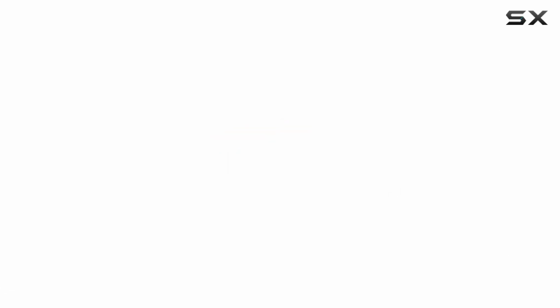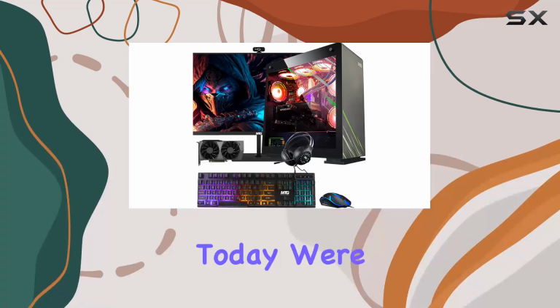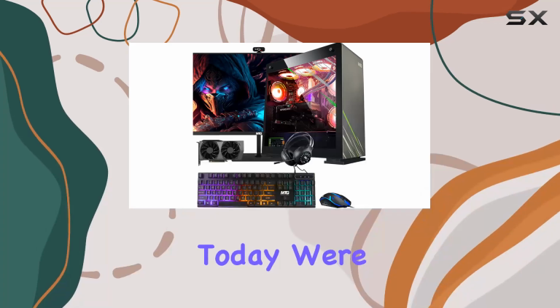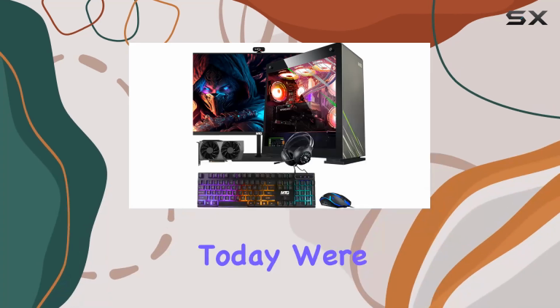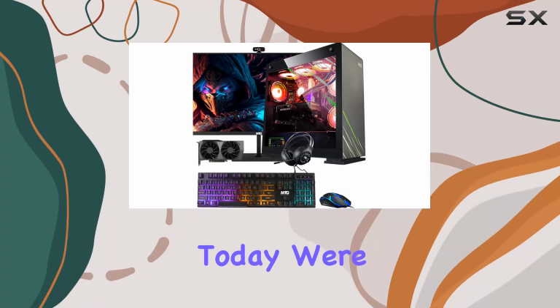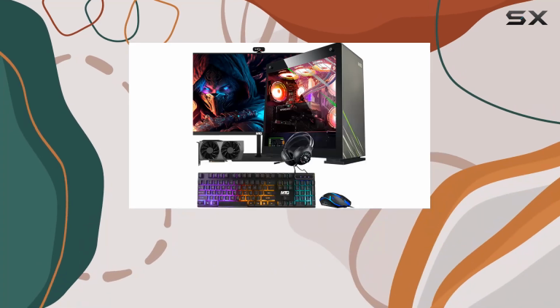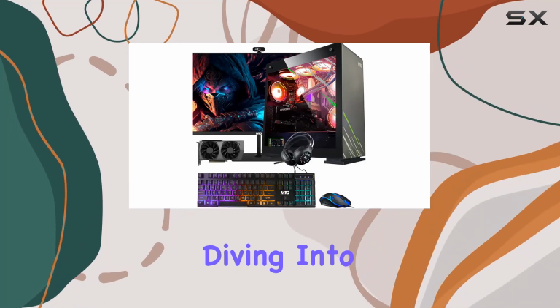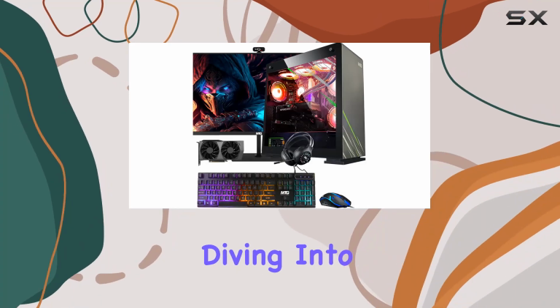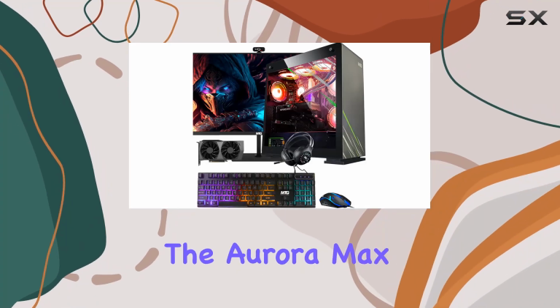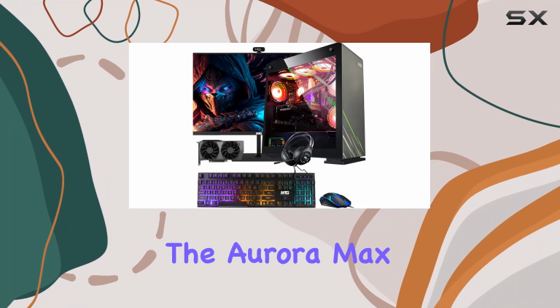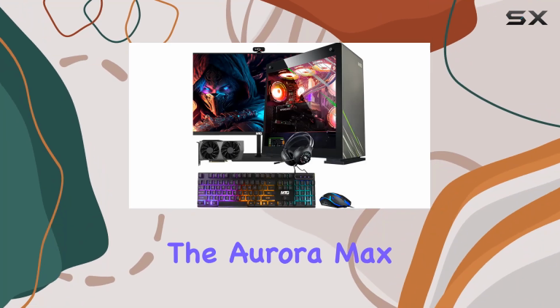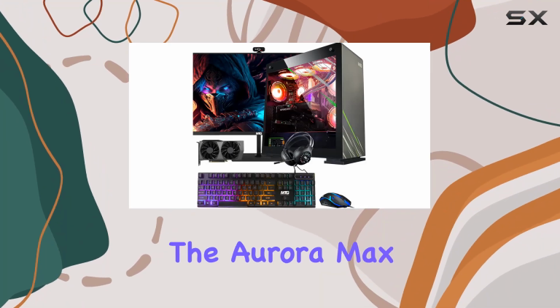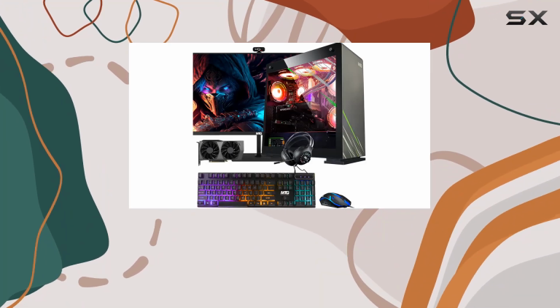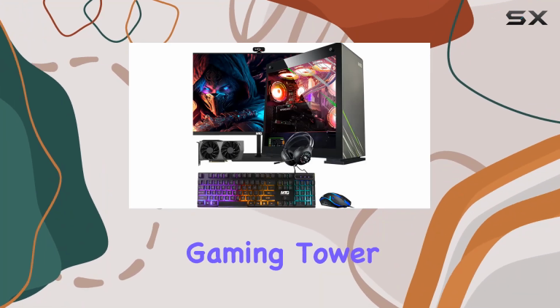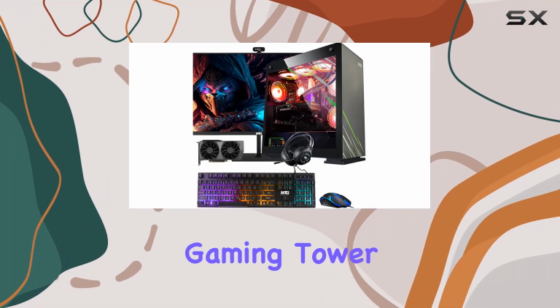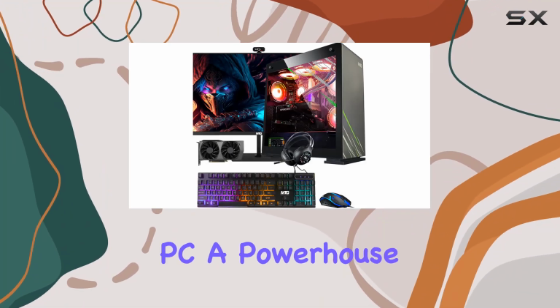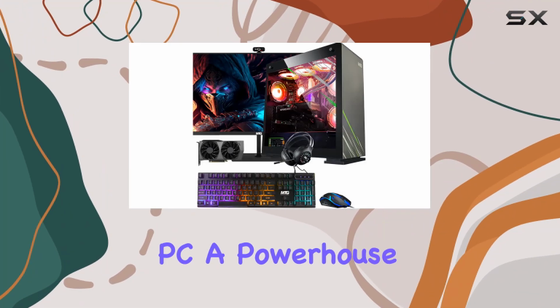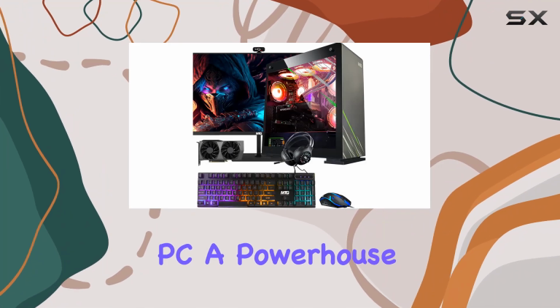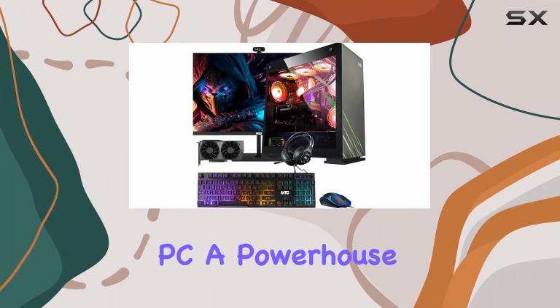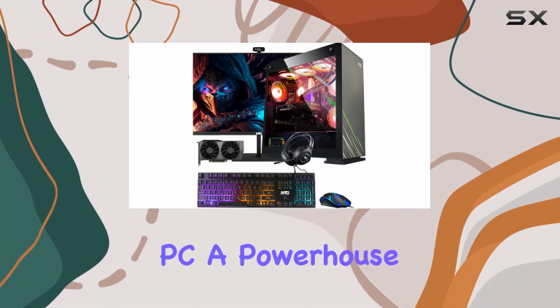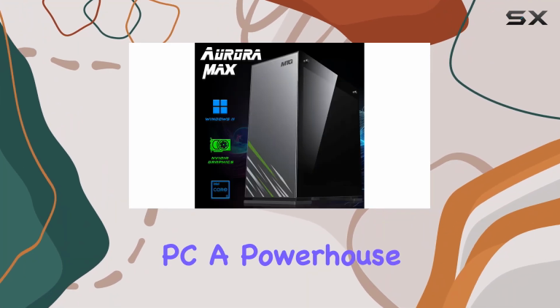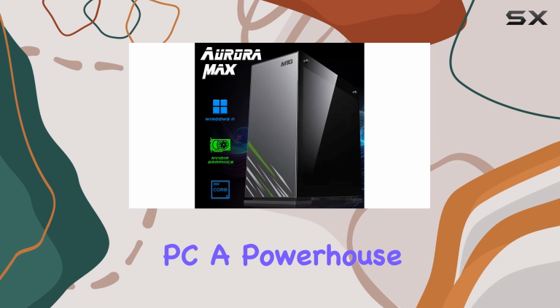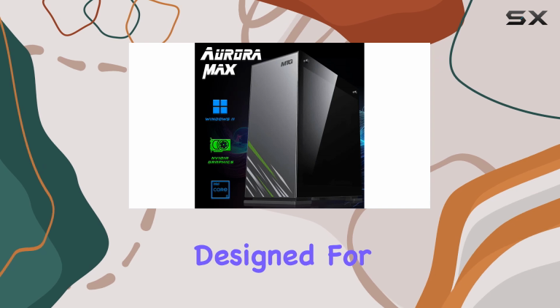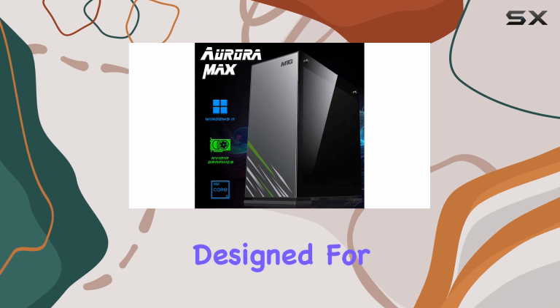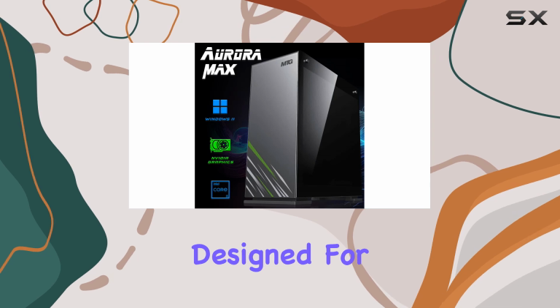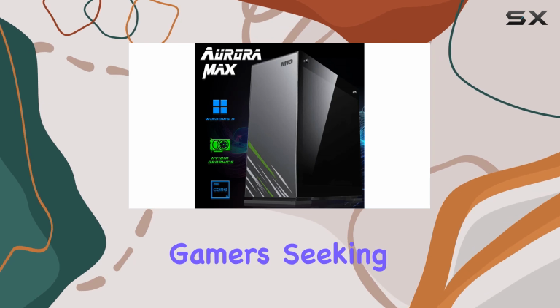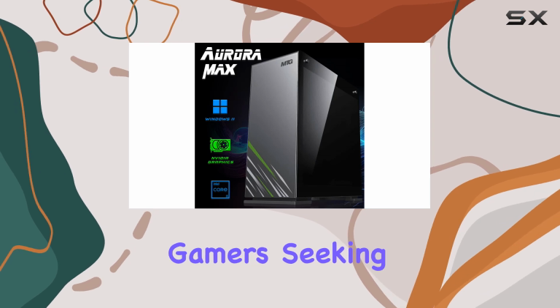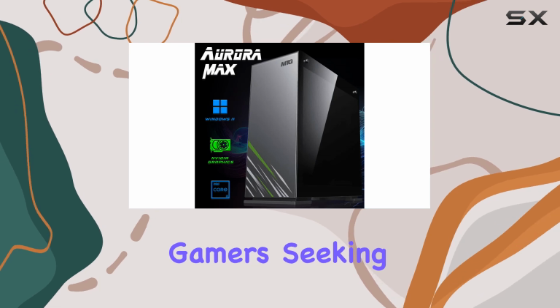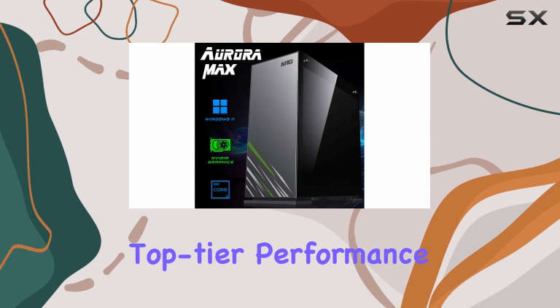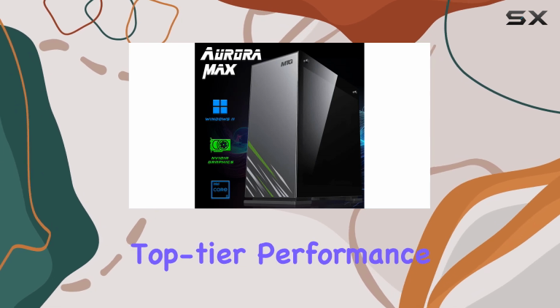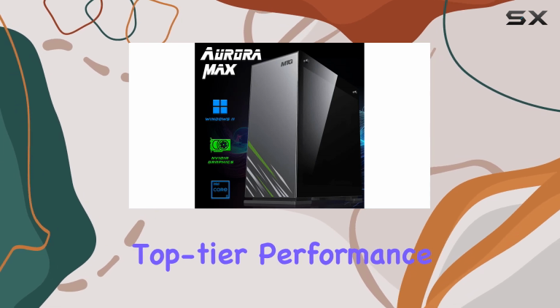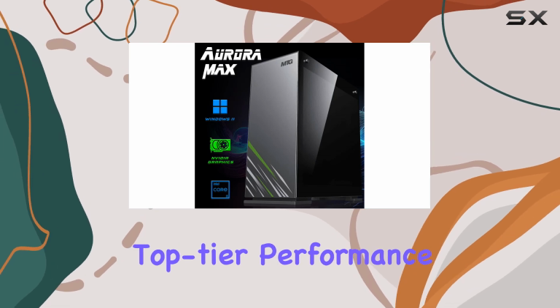Today, we're diving into the Aurora Max Gaming Tower PC, a powerhouse designed for gamers seeking top-tier performance.